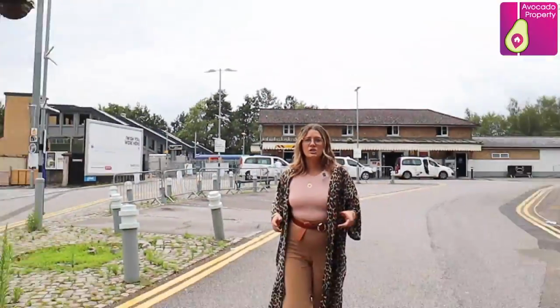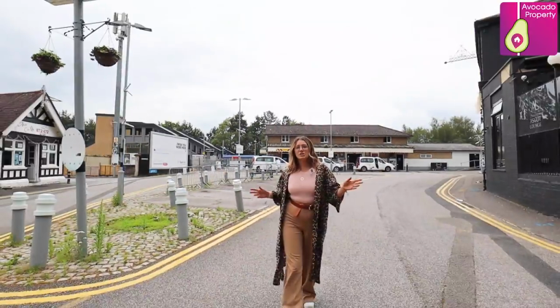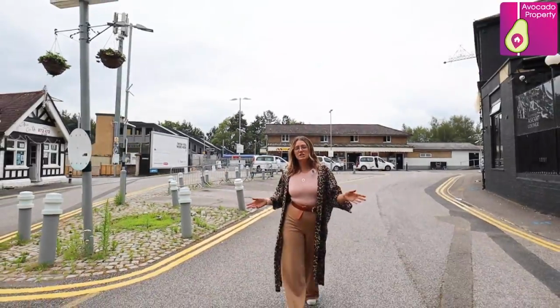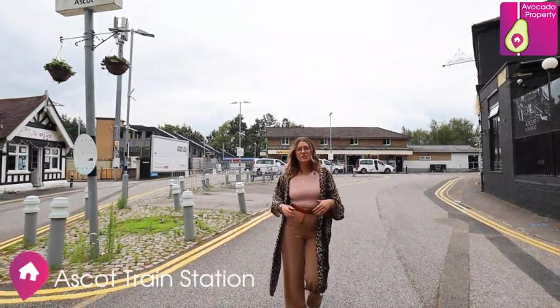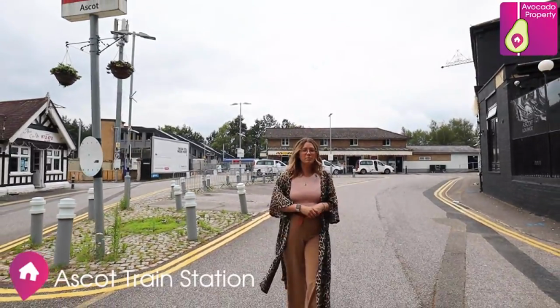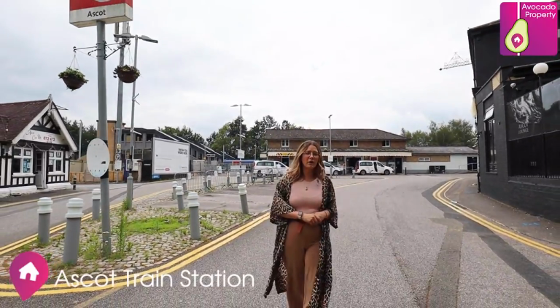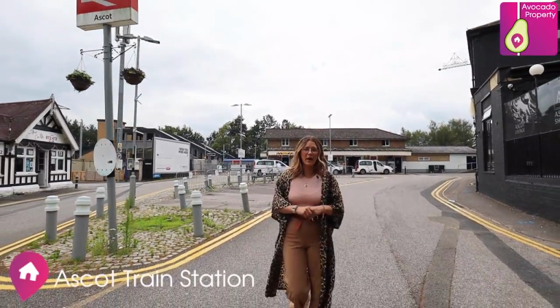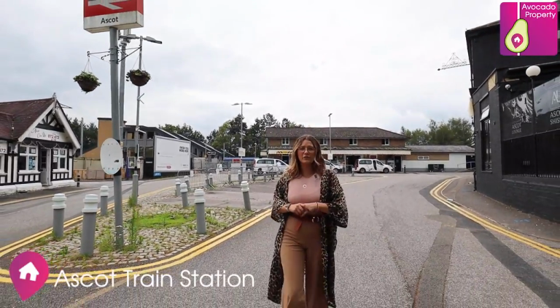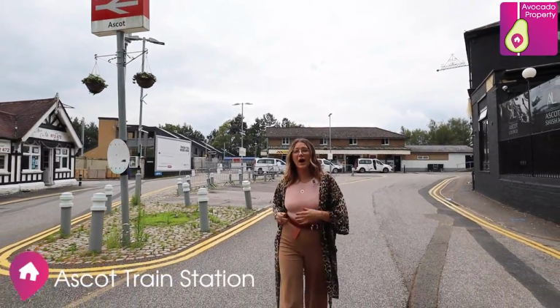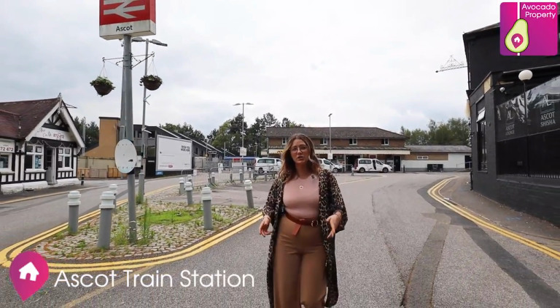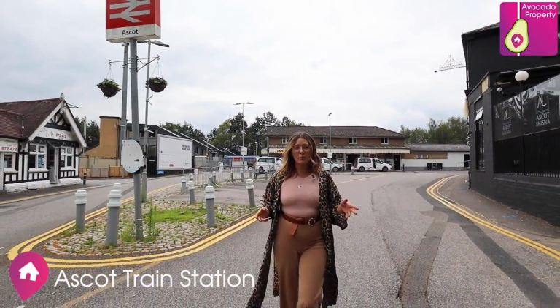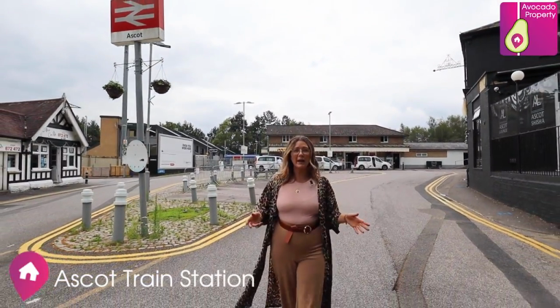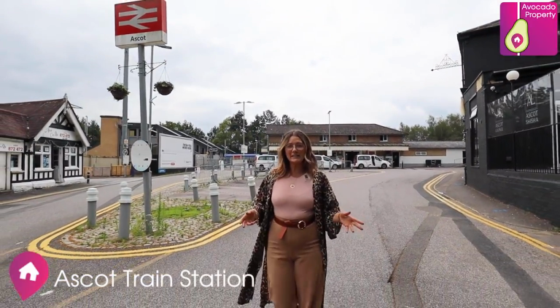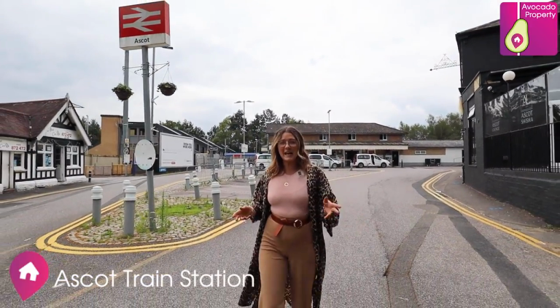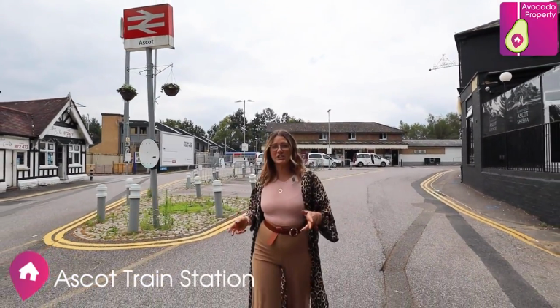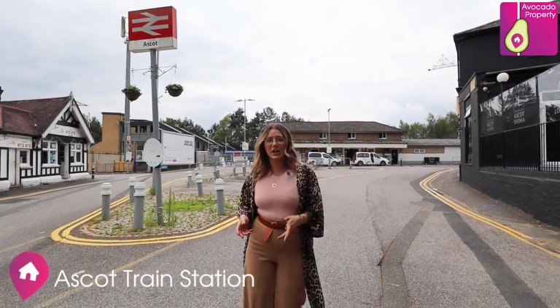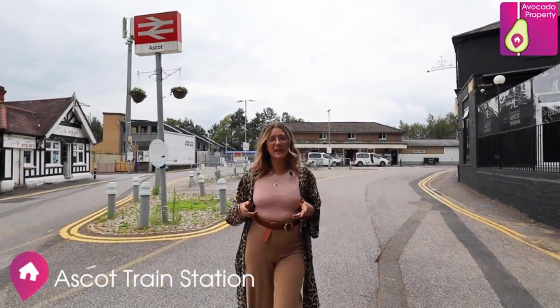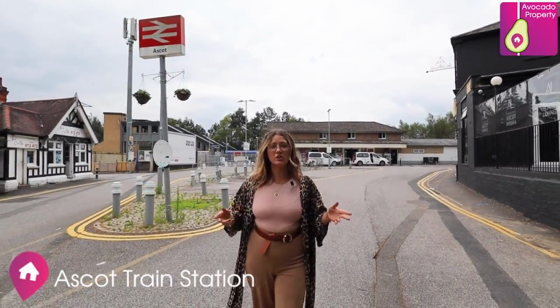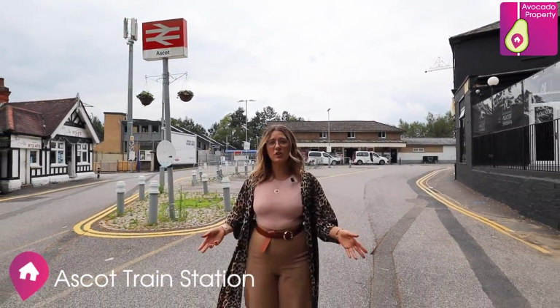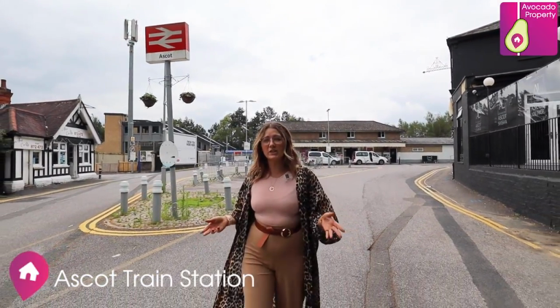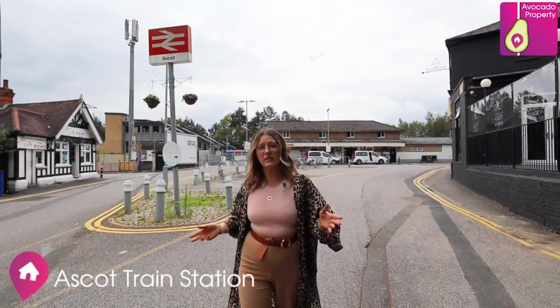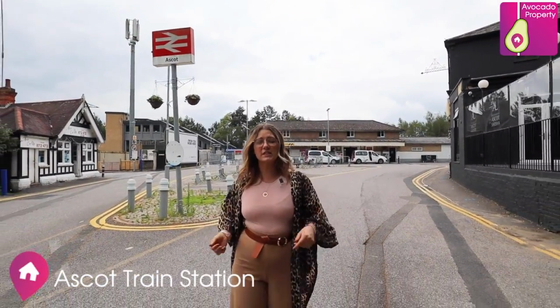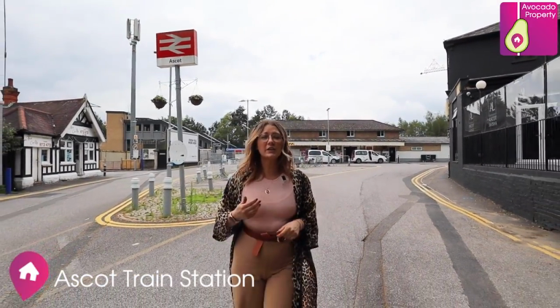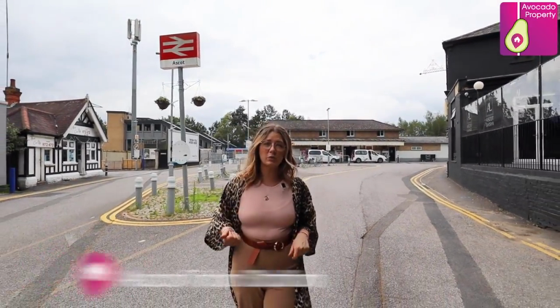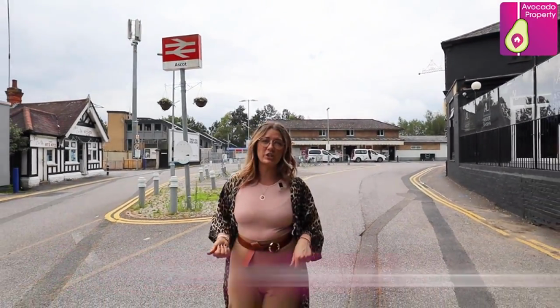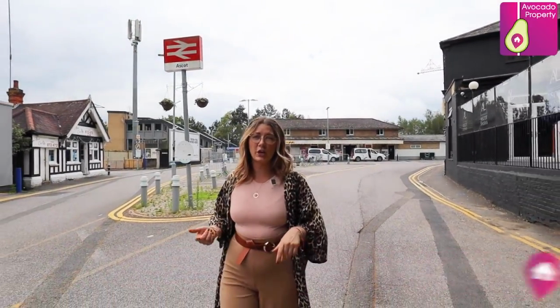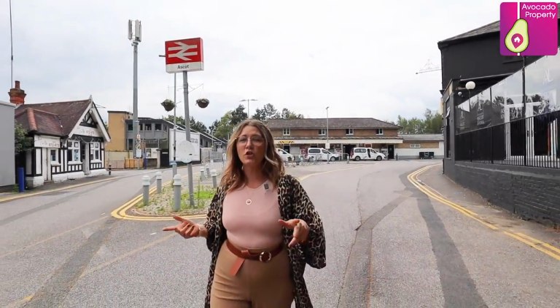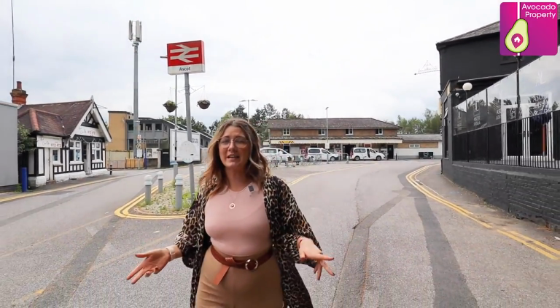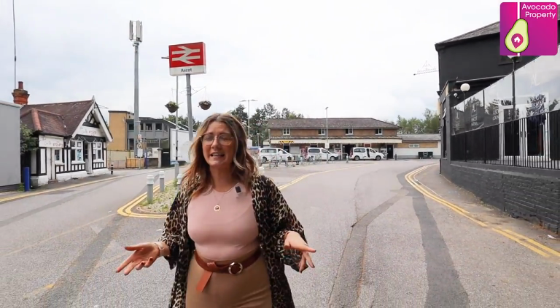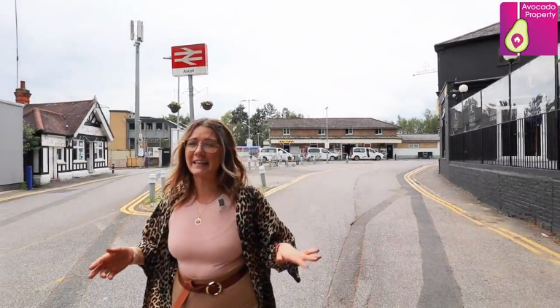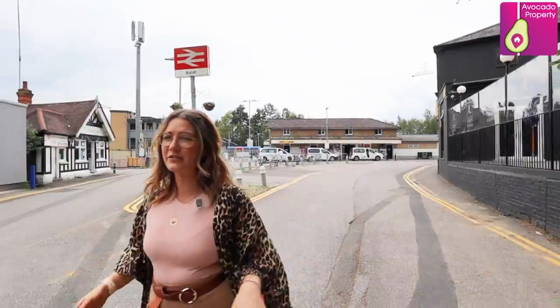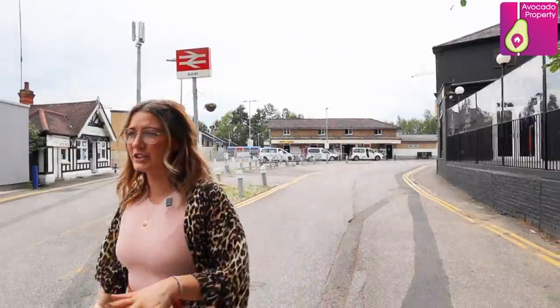Just under a mile away you've got Ascot Mainline Station, and that's got trains direct to London Waterloo, Reading and Guildford.